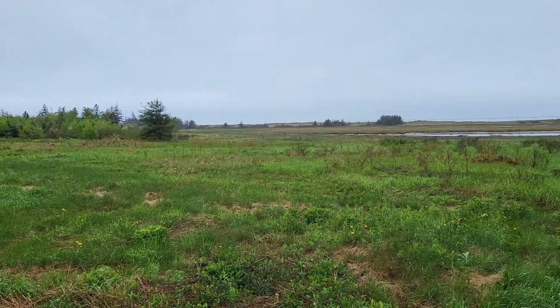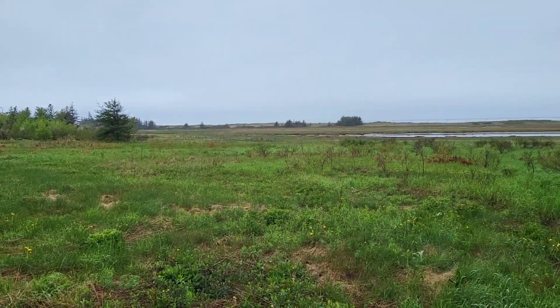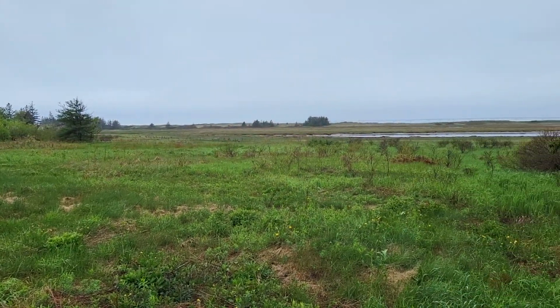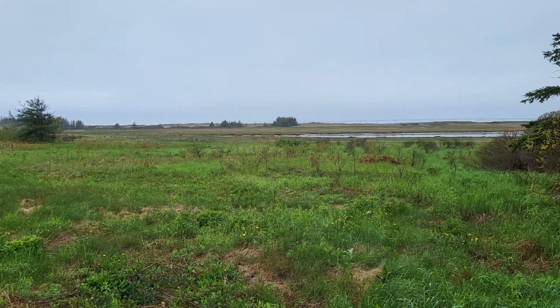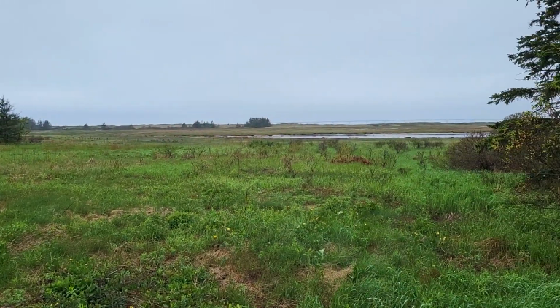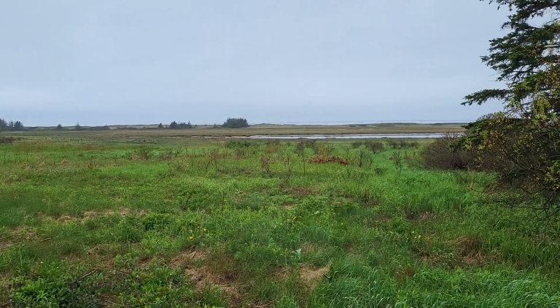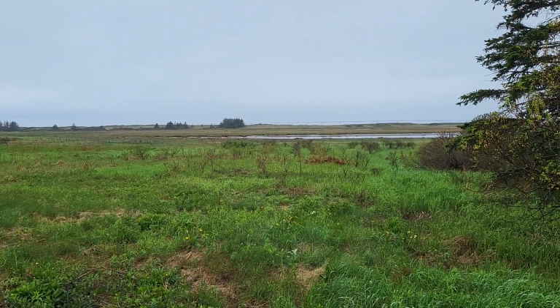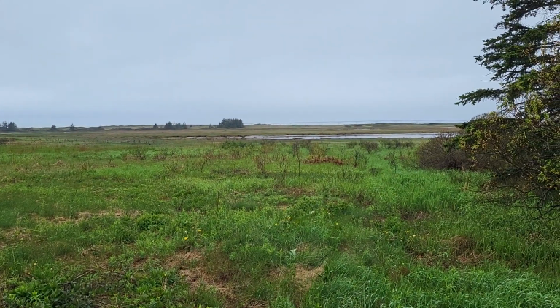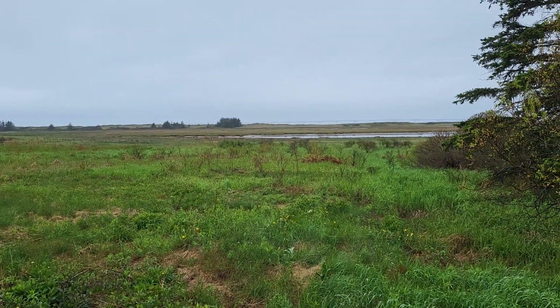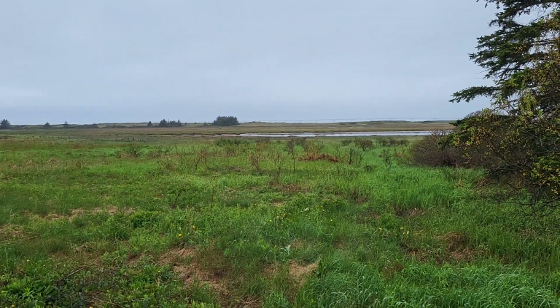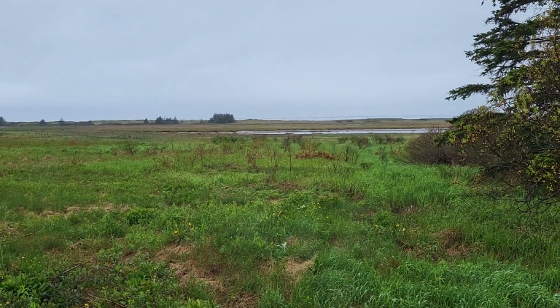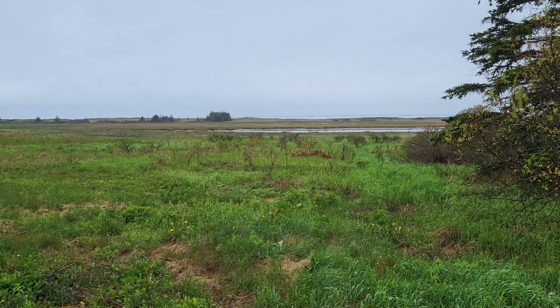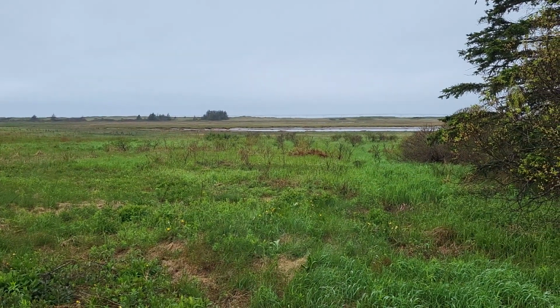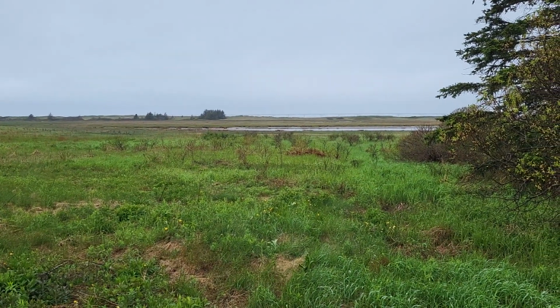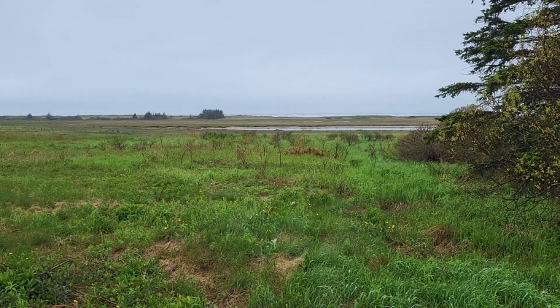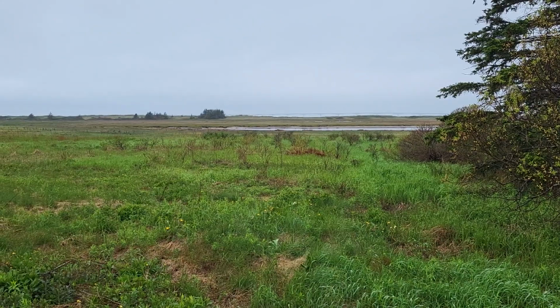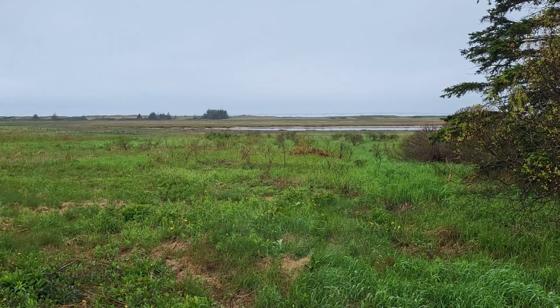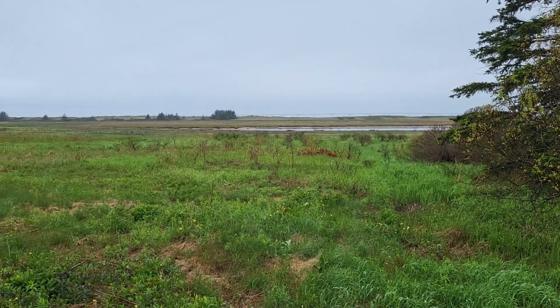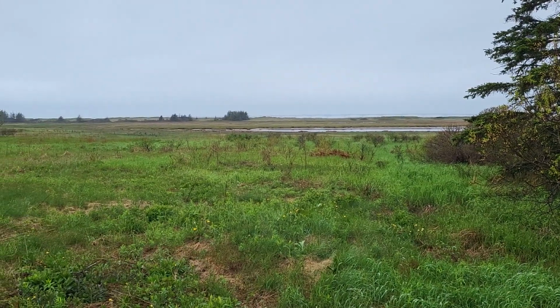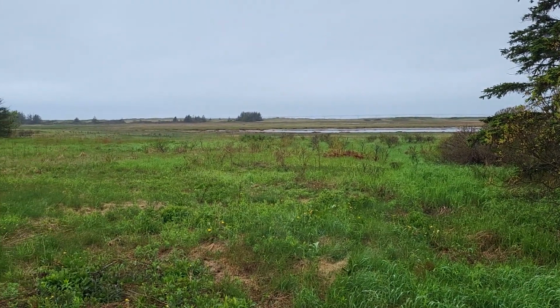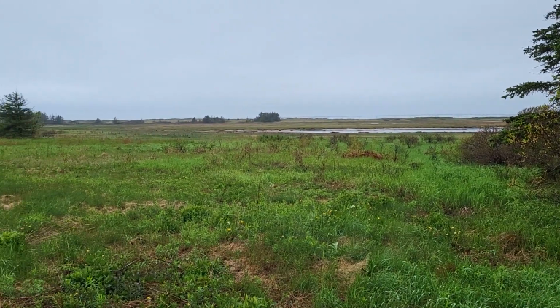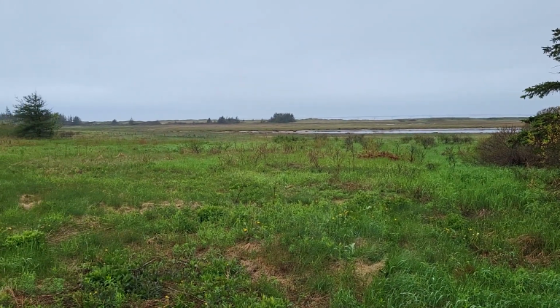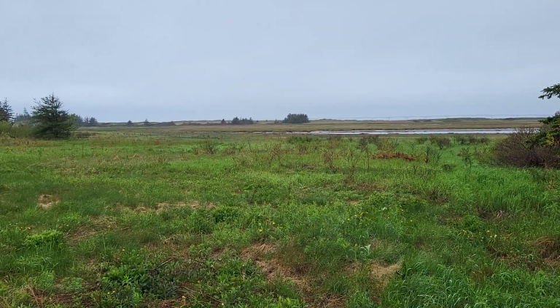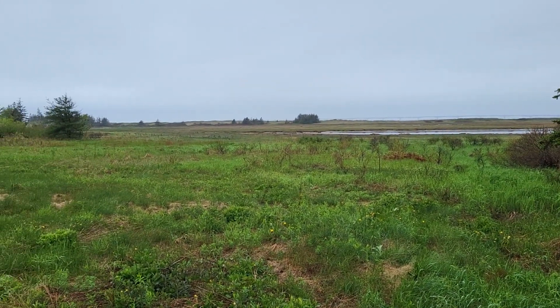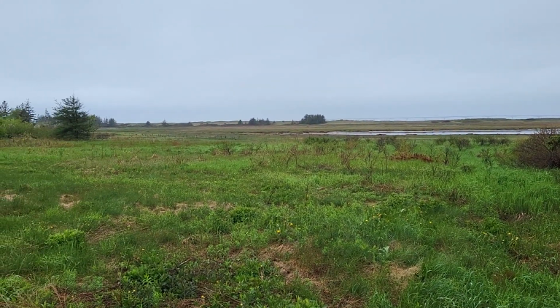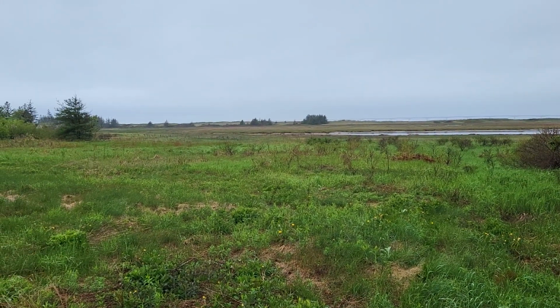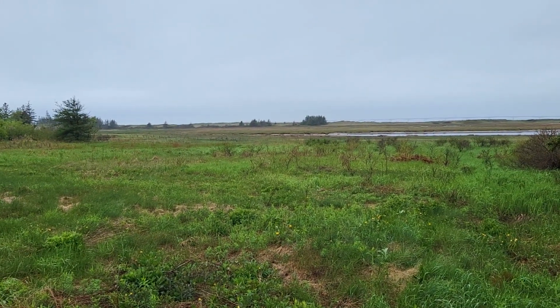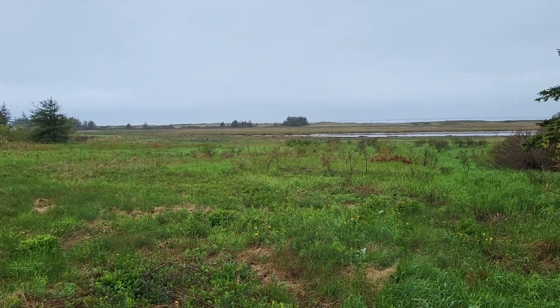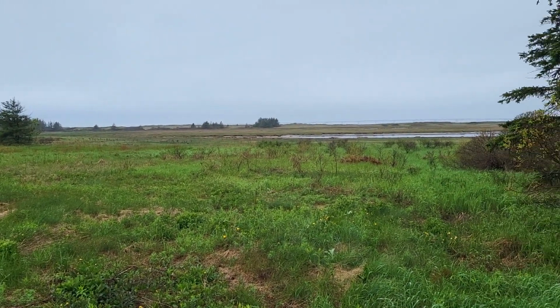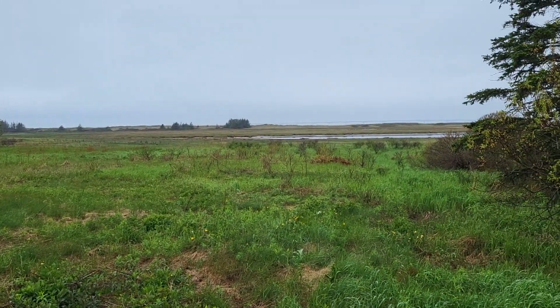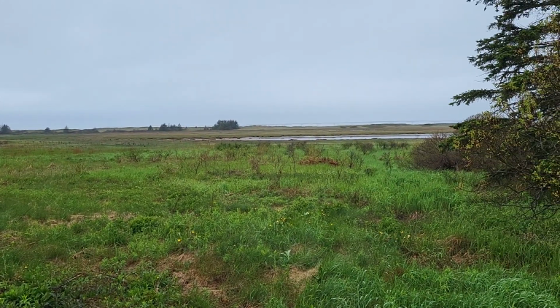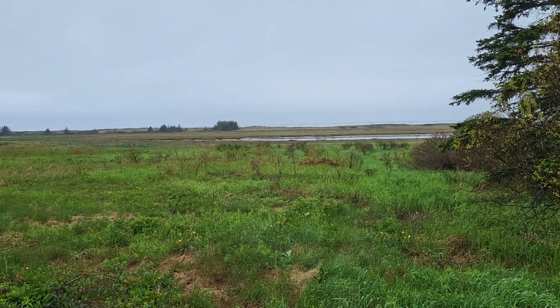I don't know if you can see it or not, but the Confederation Bridge is off in the distance. These are the sand dunes up along the front here.